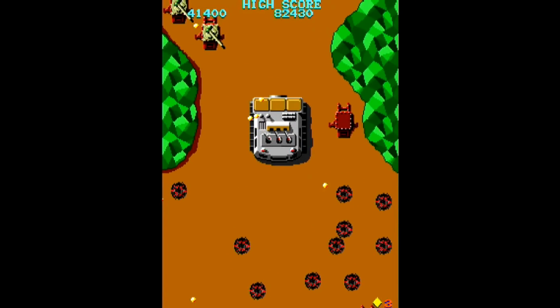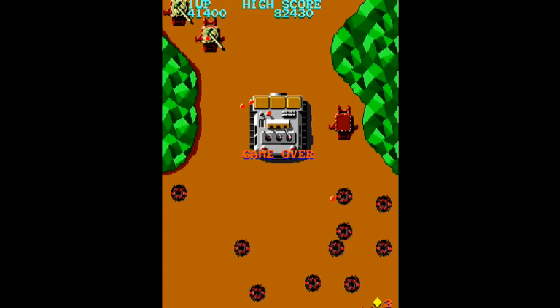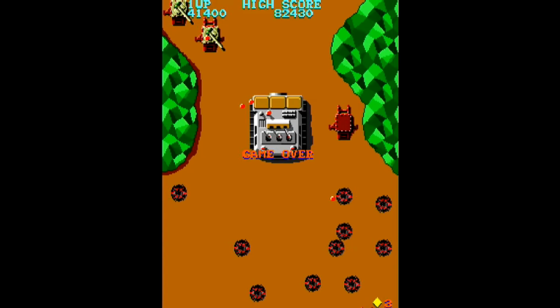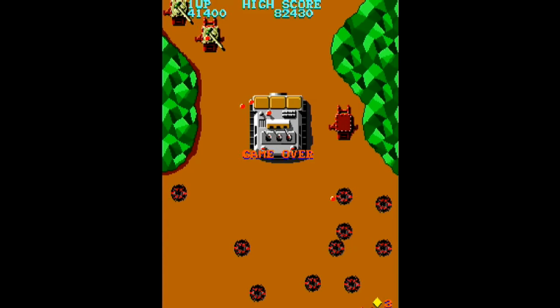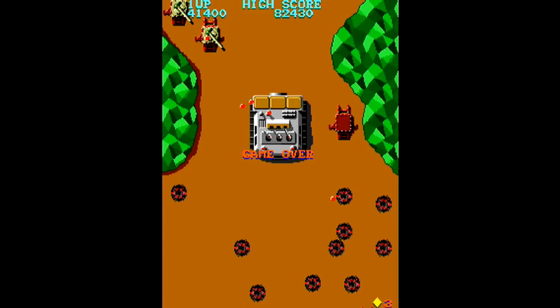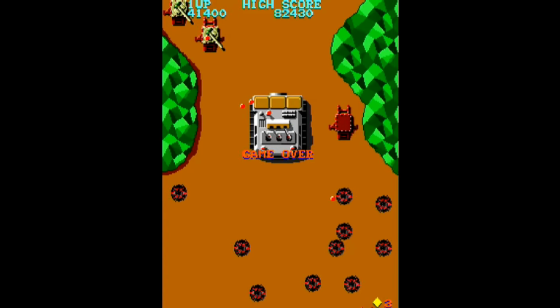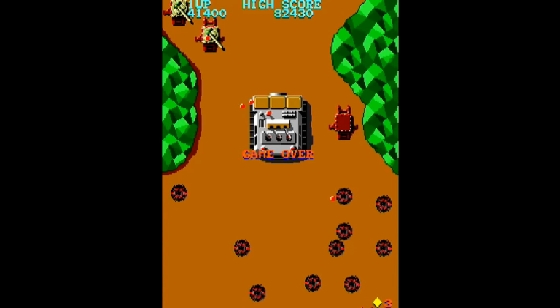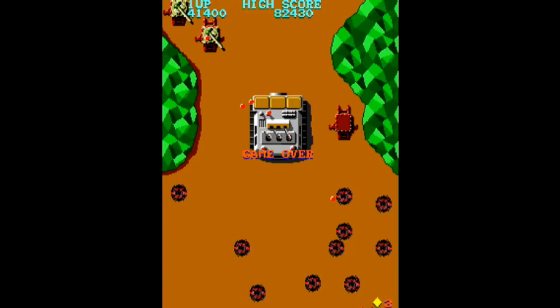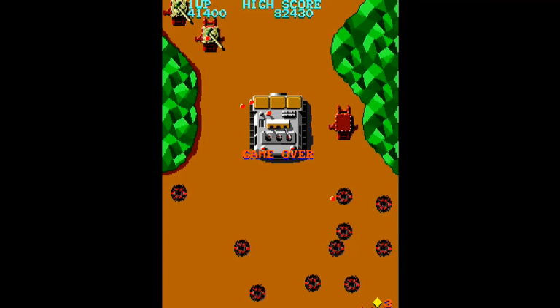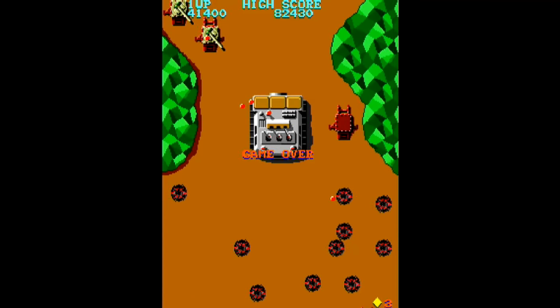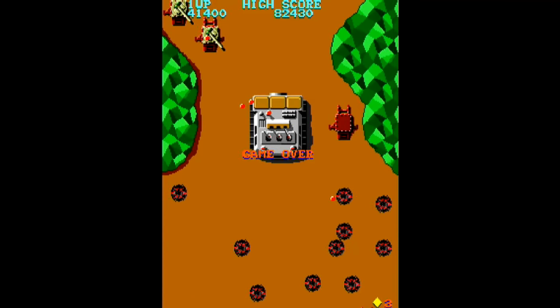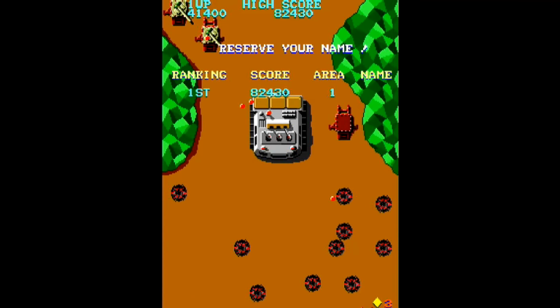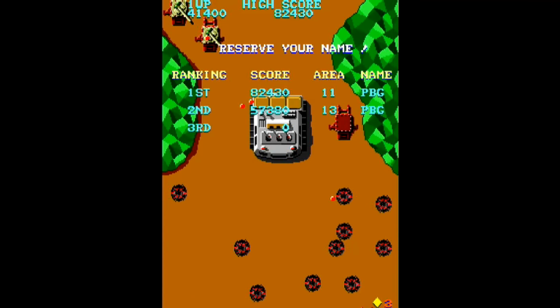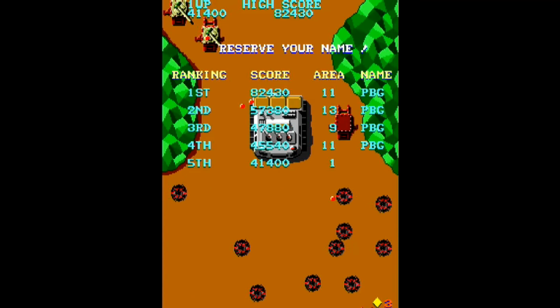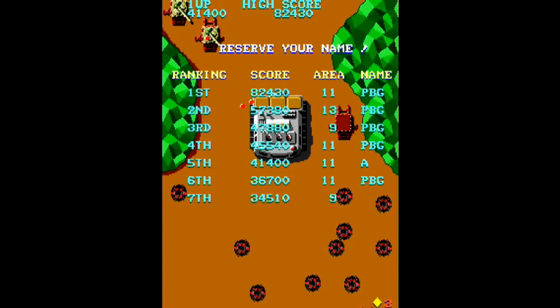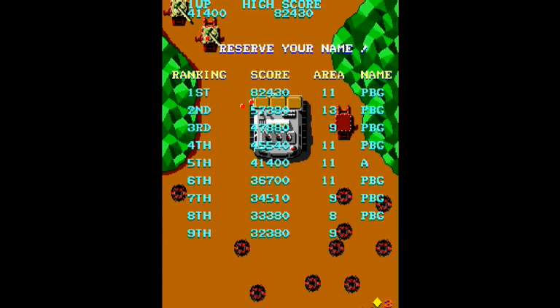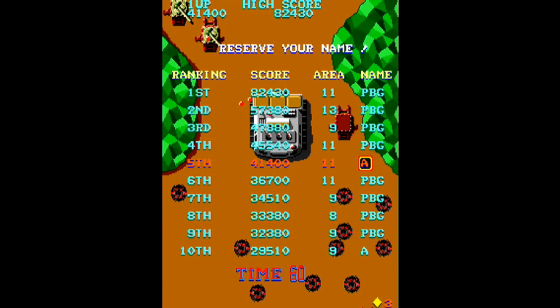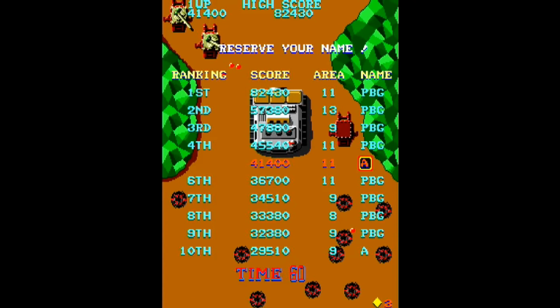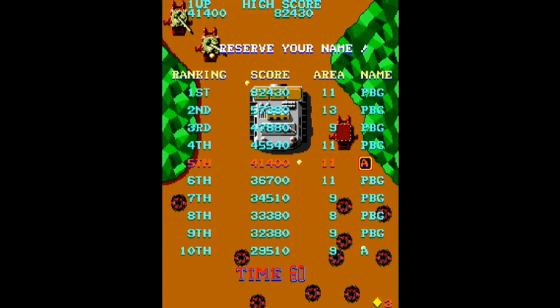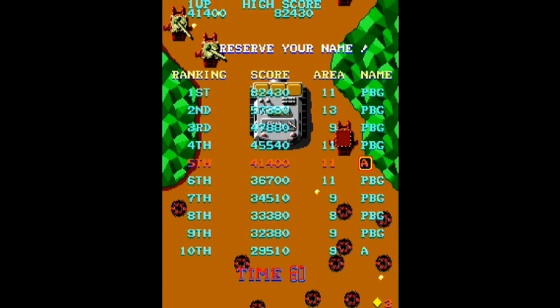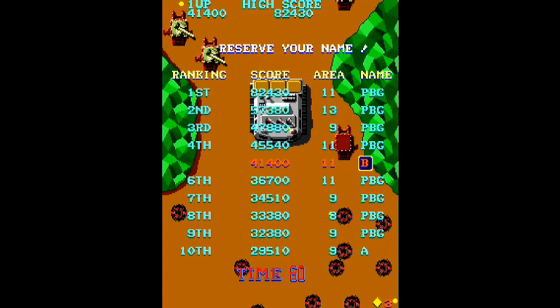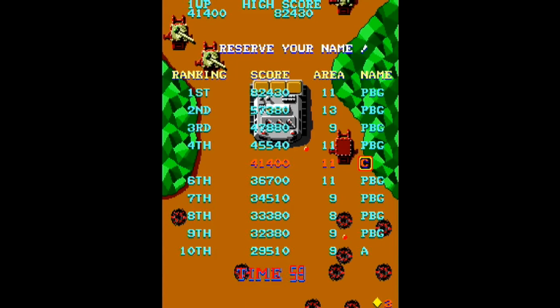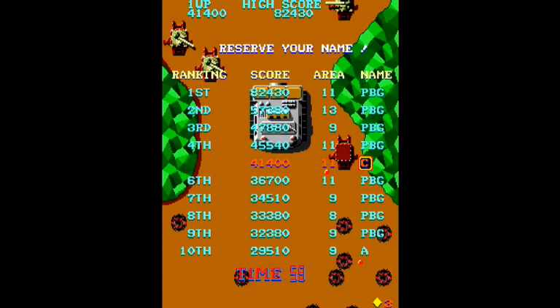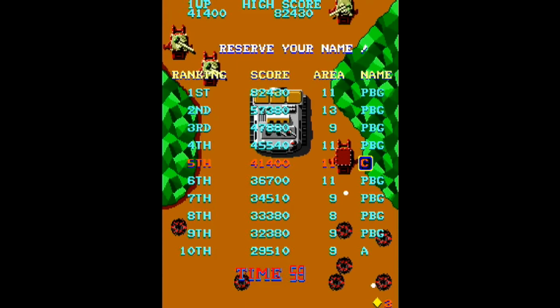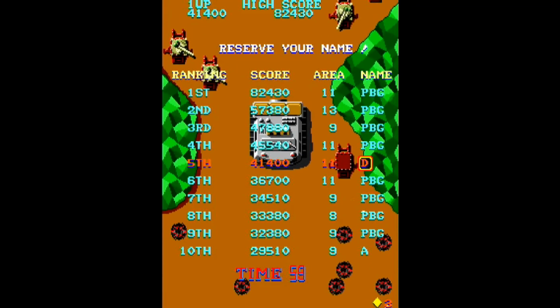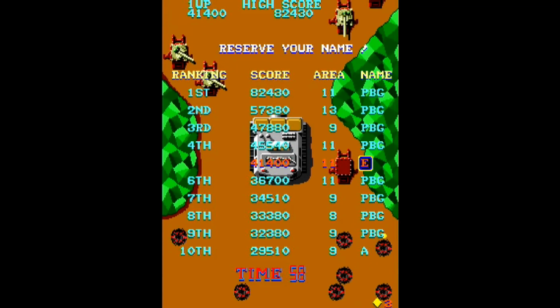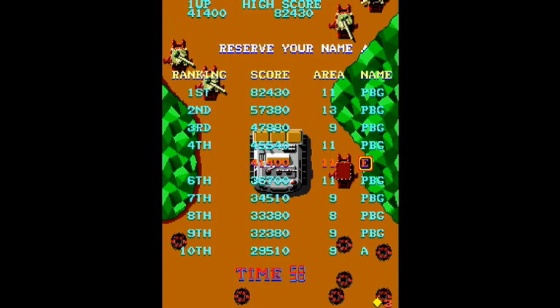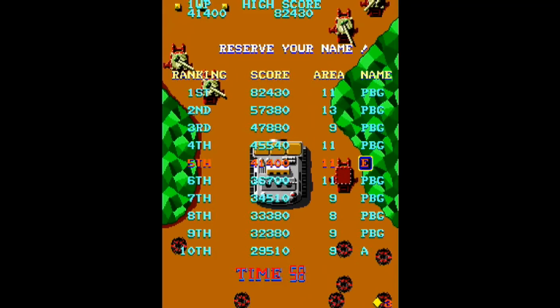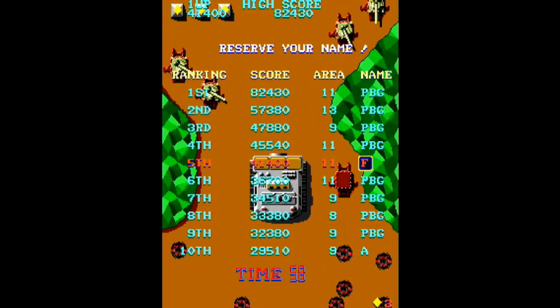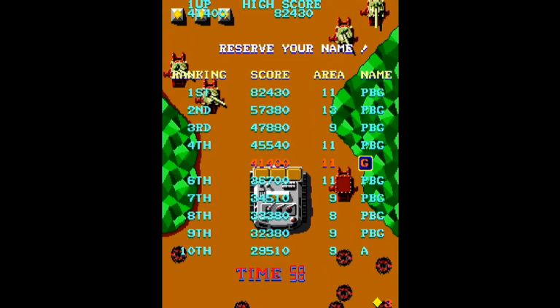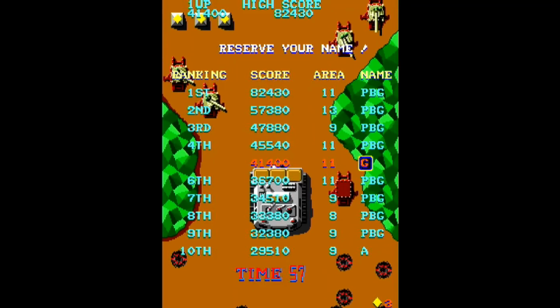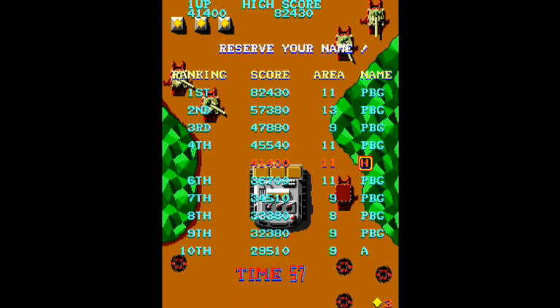If you're ready for a challenge, check out Tiger Heli from Toplin on the i-Arcade.